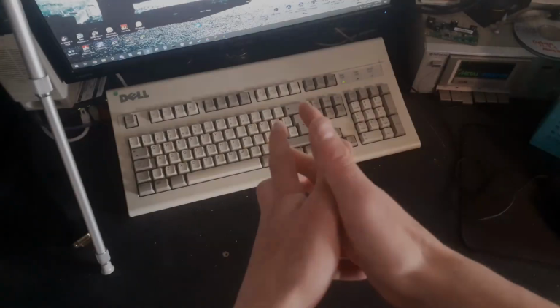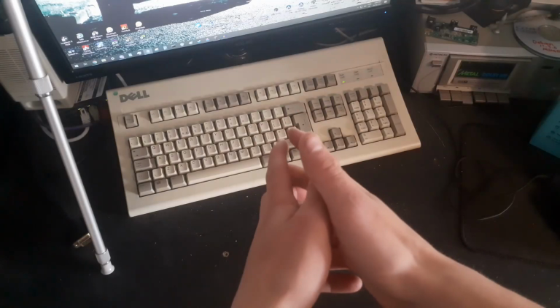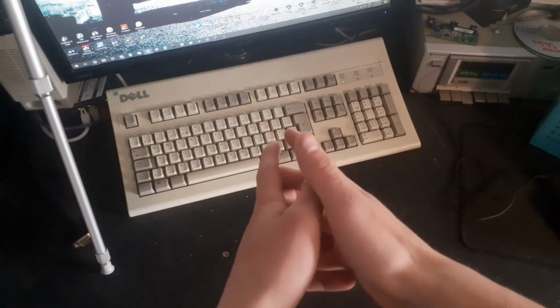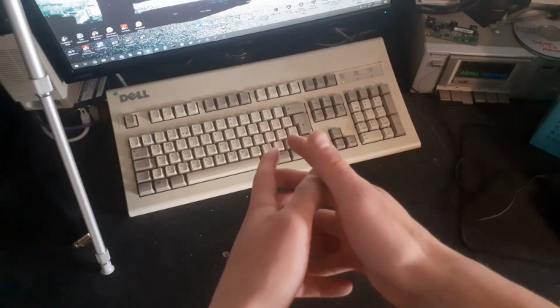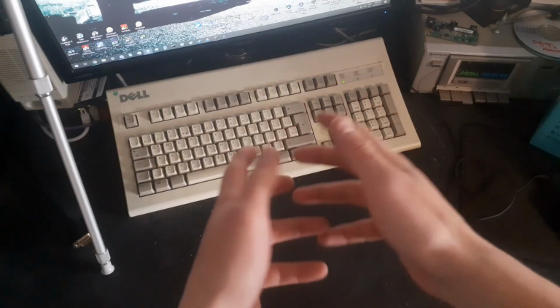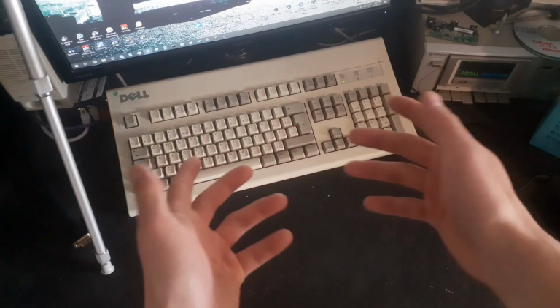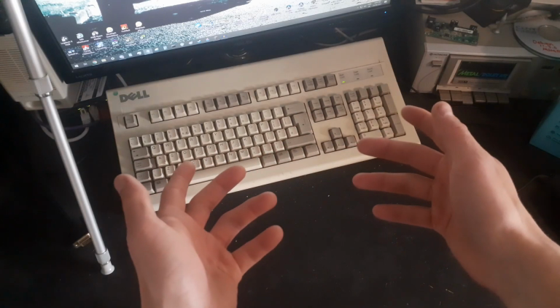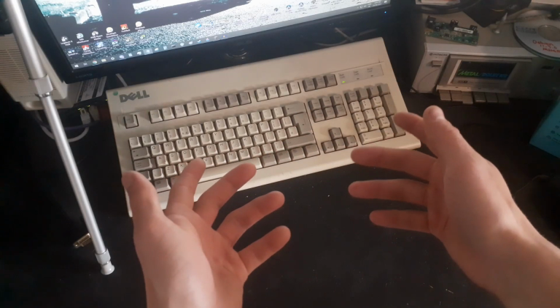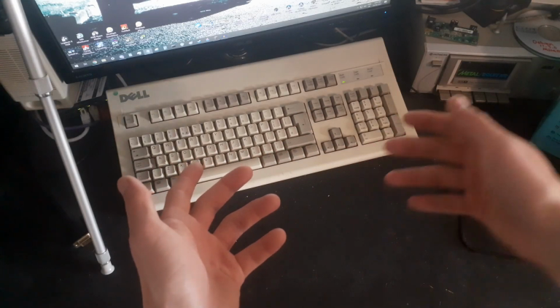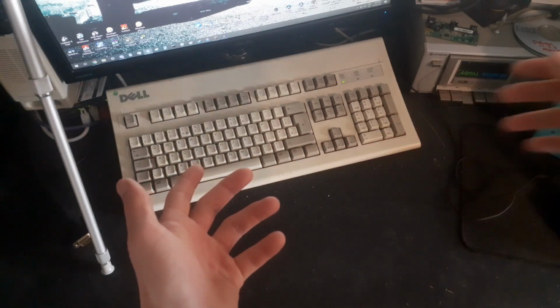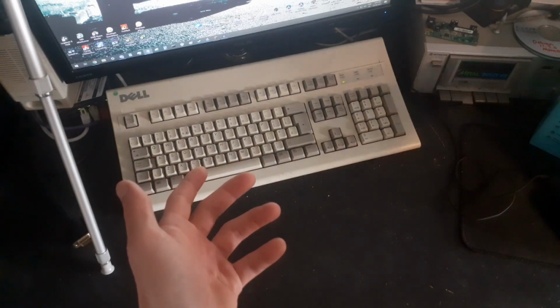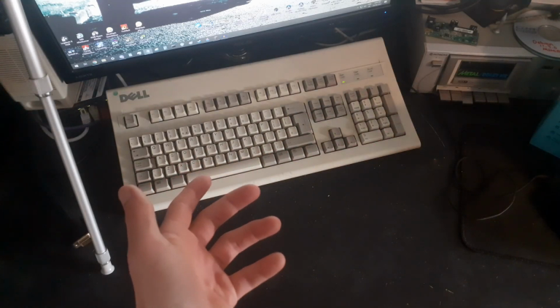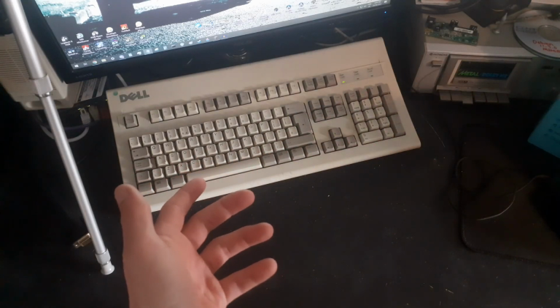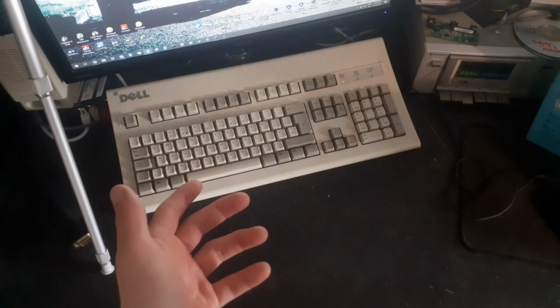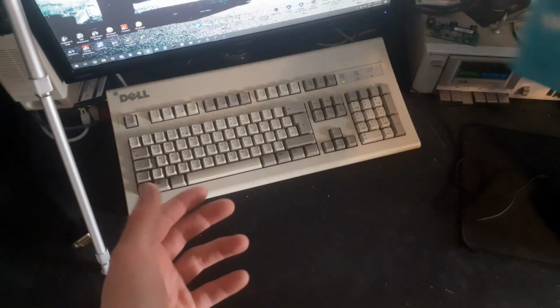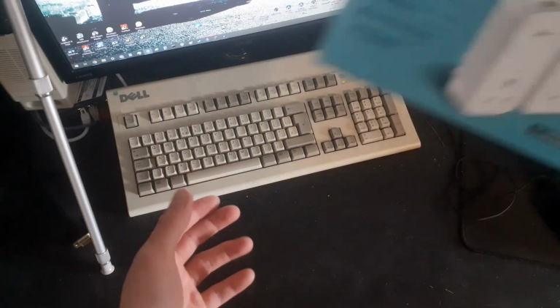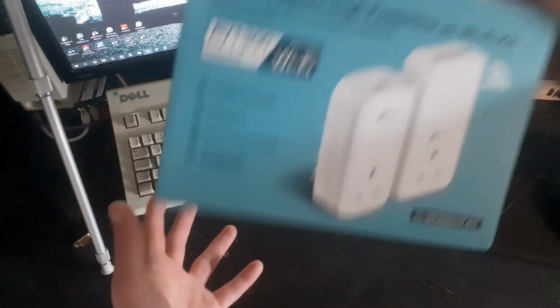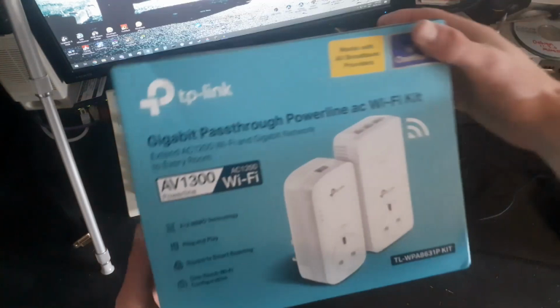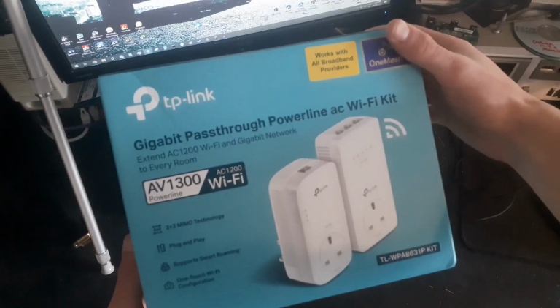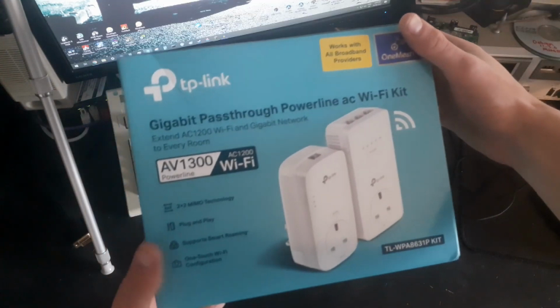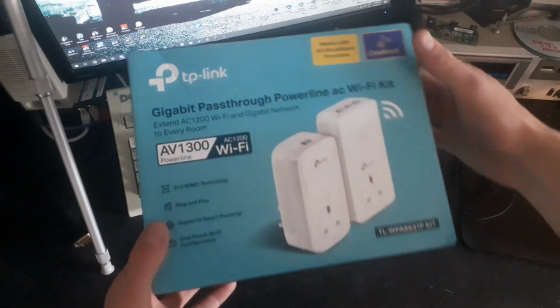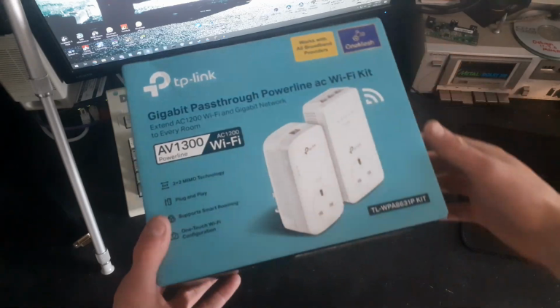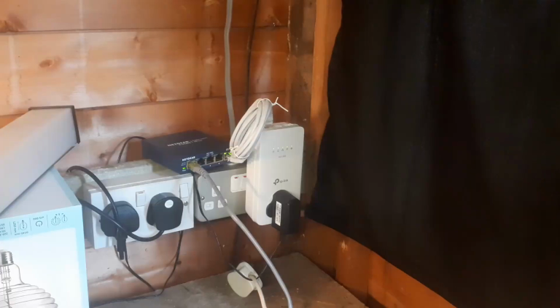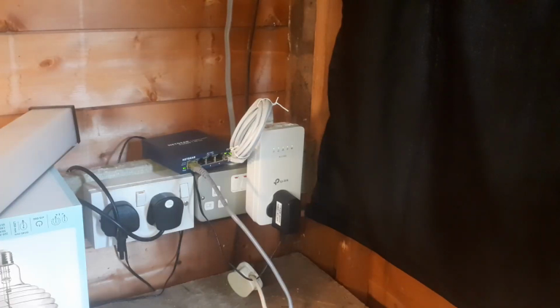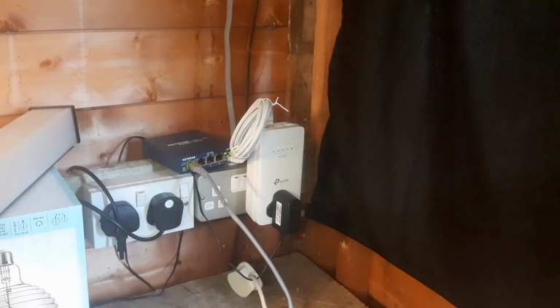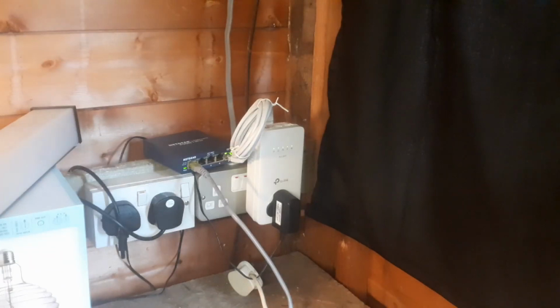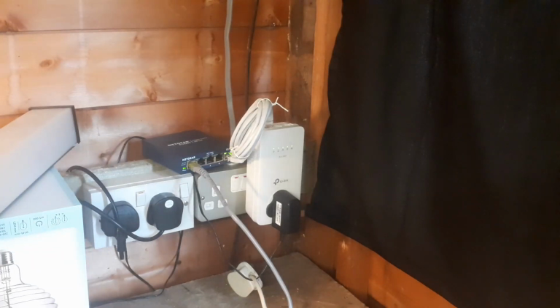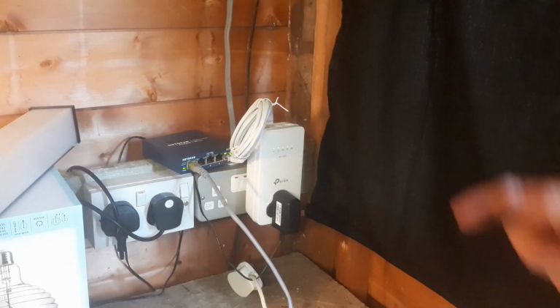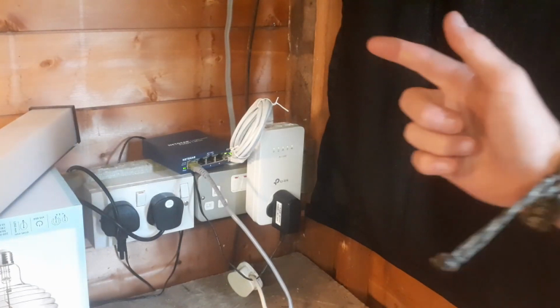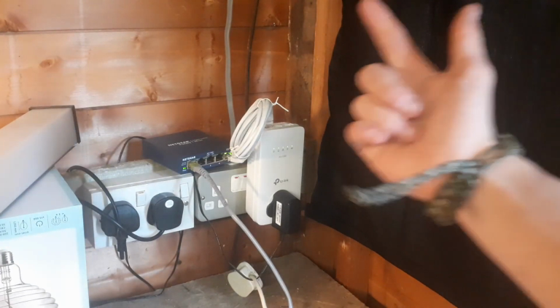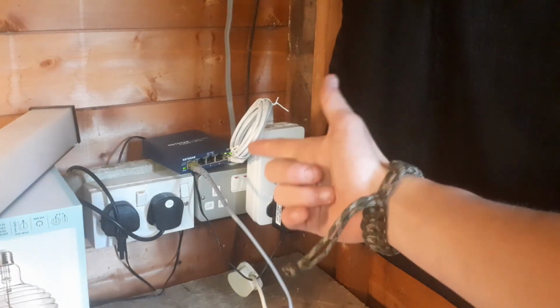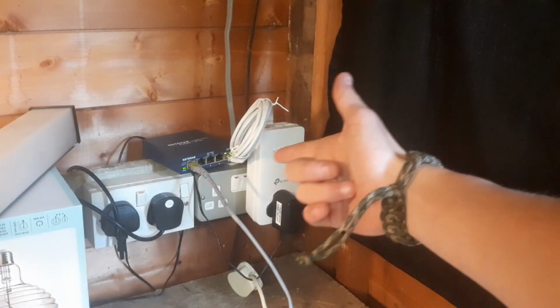Hello dear he's and she's. Two weeks ago I bought a set of powerline range extenders specifically for getting internet in my shared workshop.